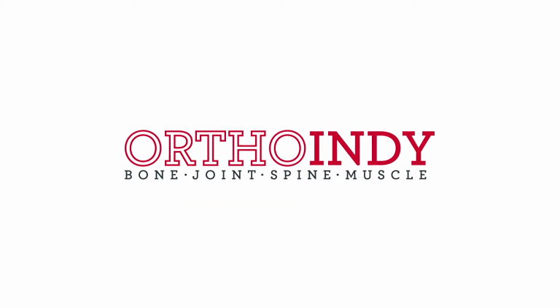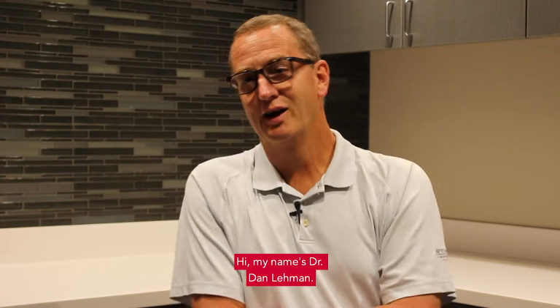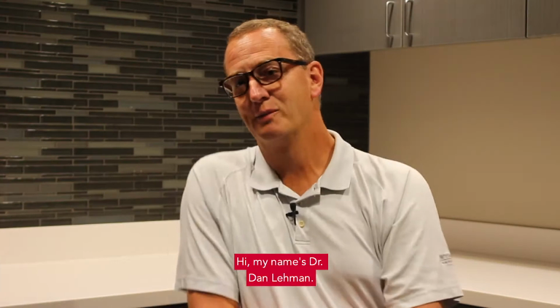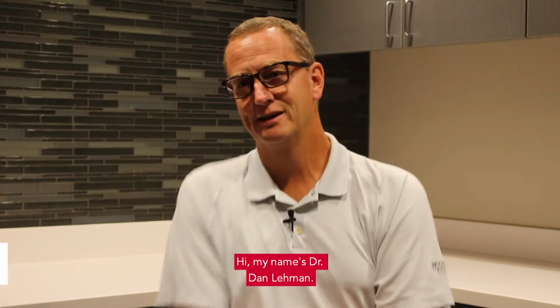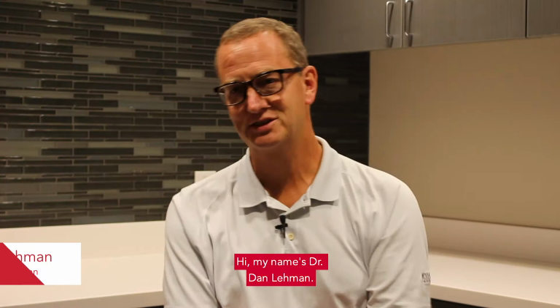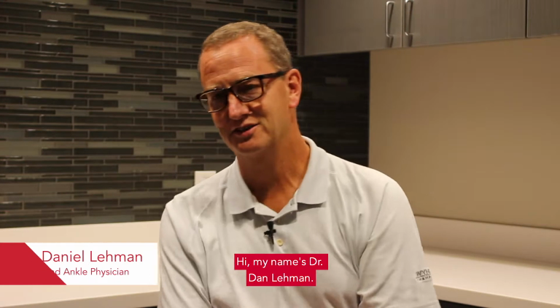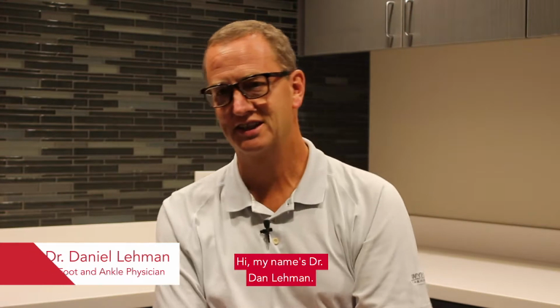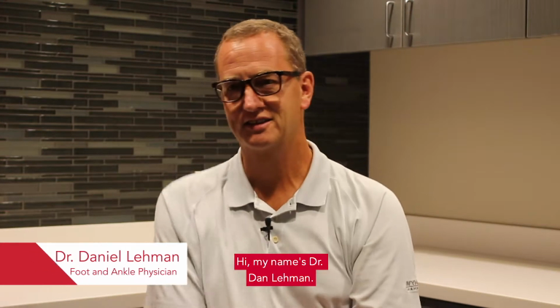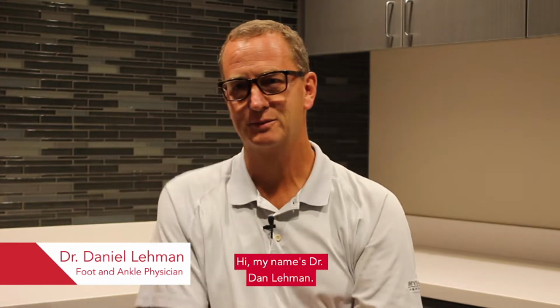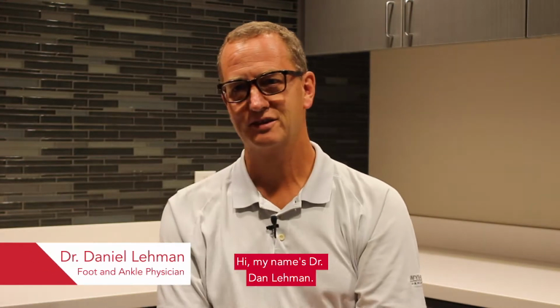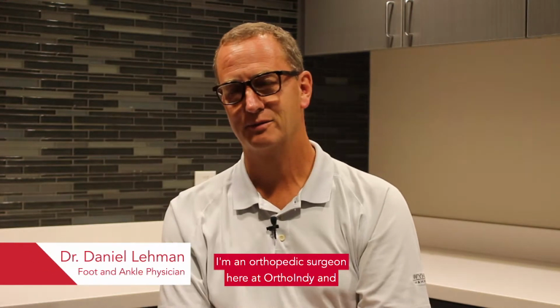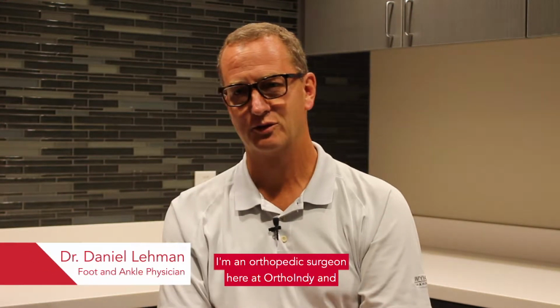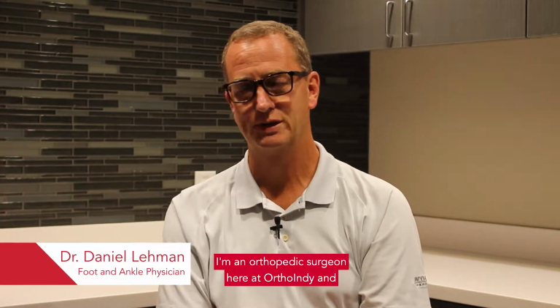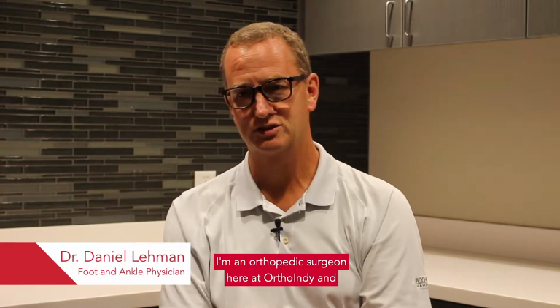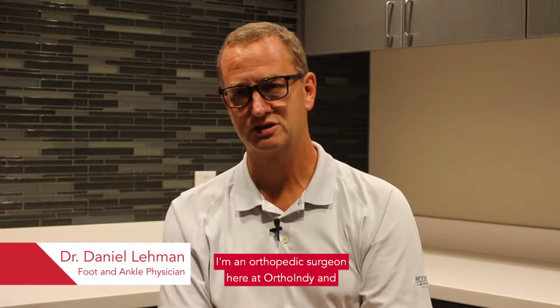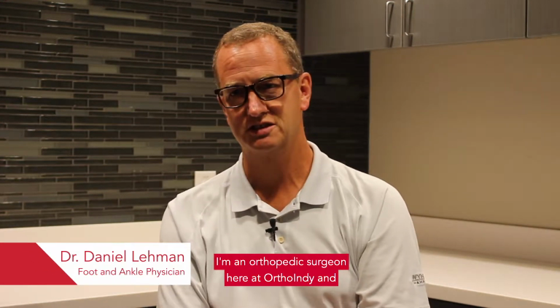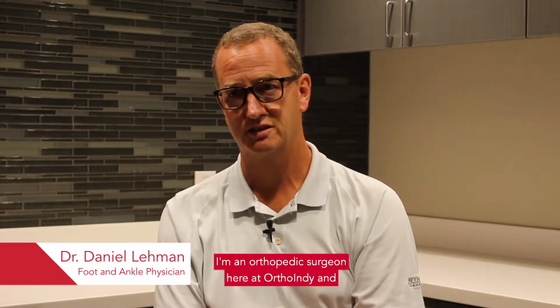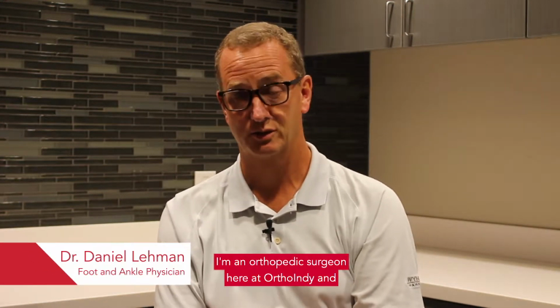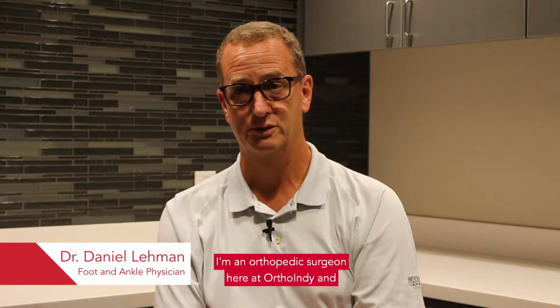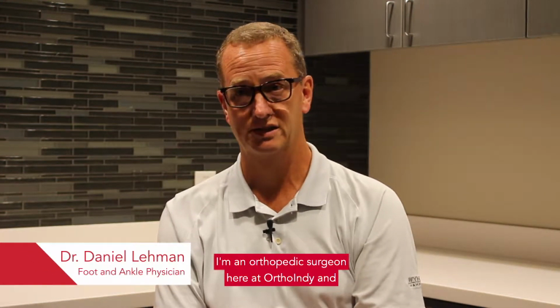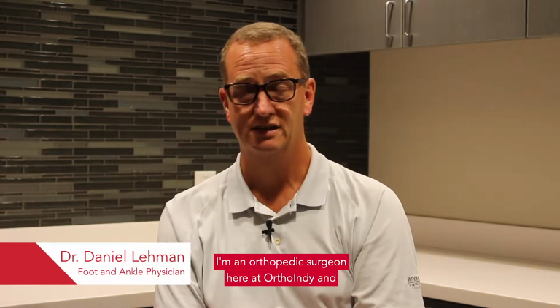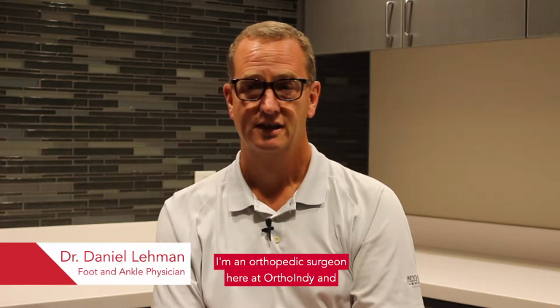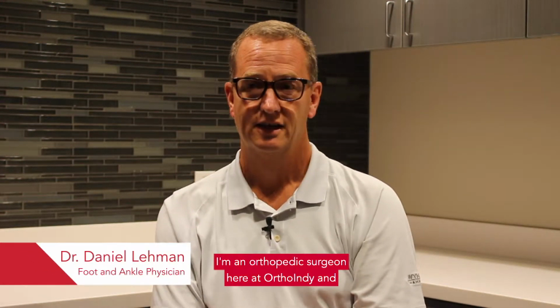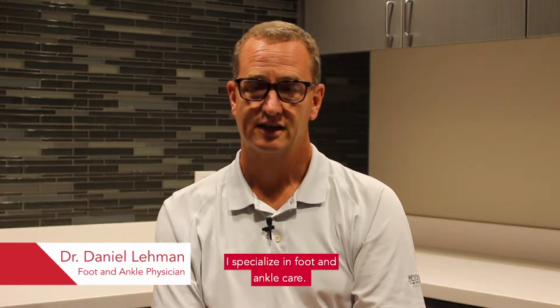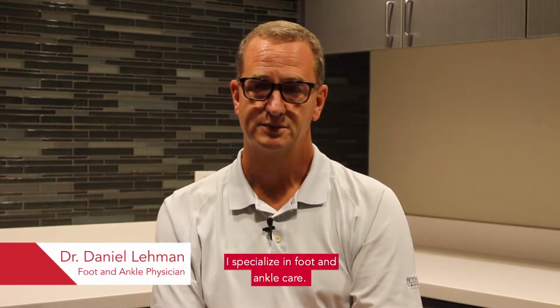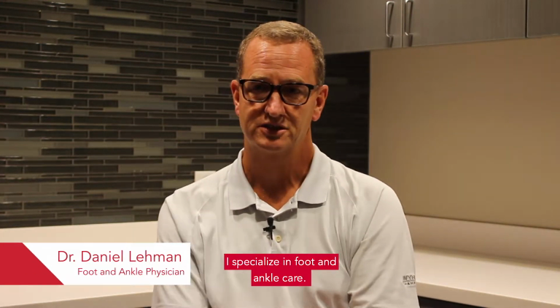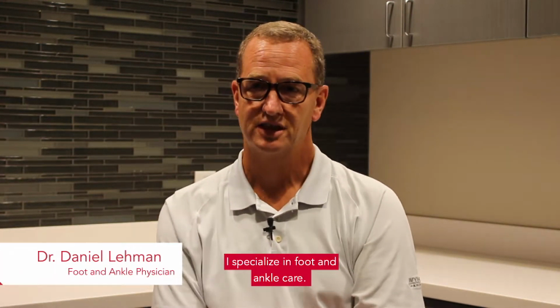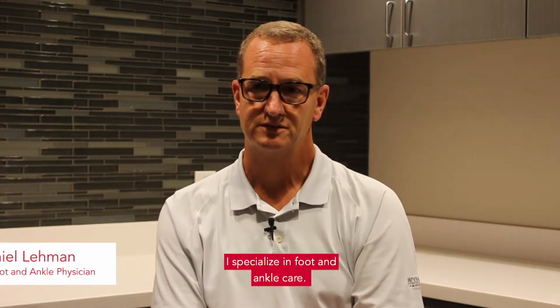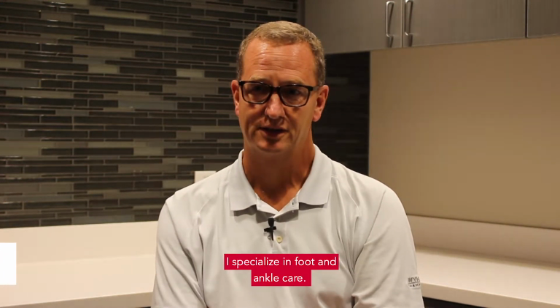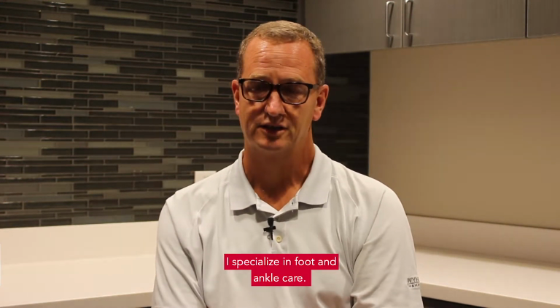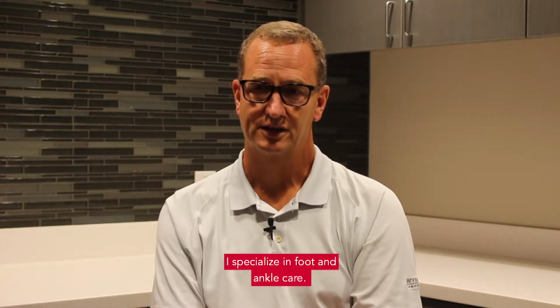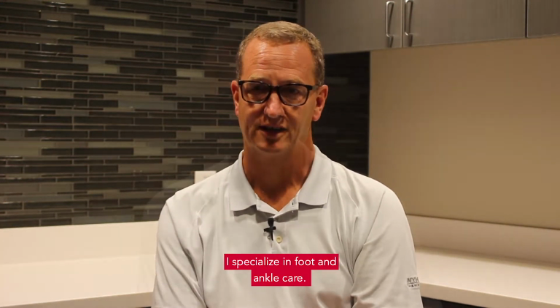Hi, my name is Dr. Dan Lehman. I'm an orthopedic surgeon here at OrthoIndy and I specialize in foot and ankle care.